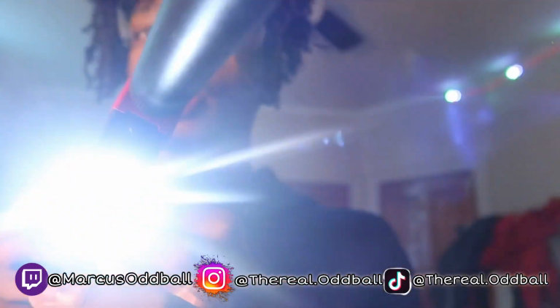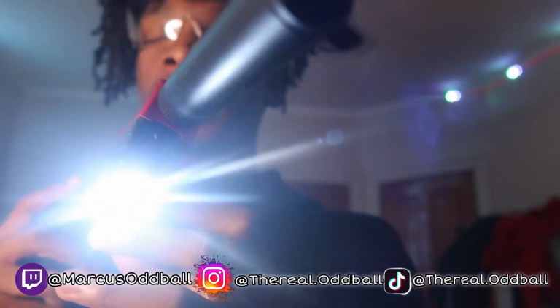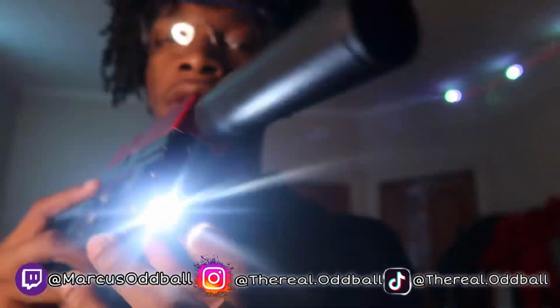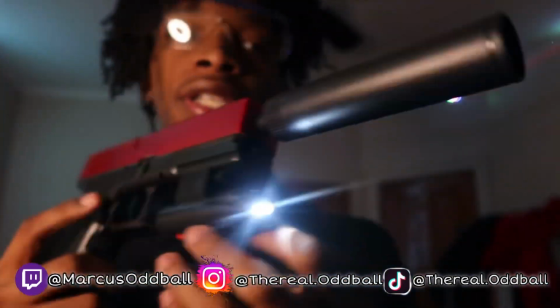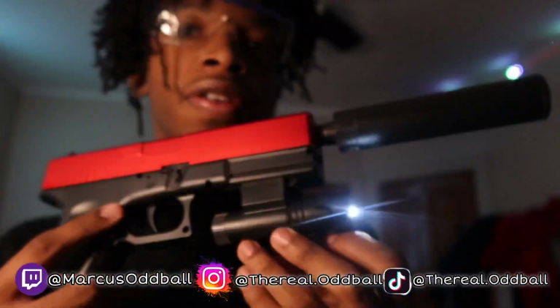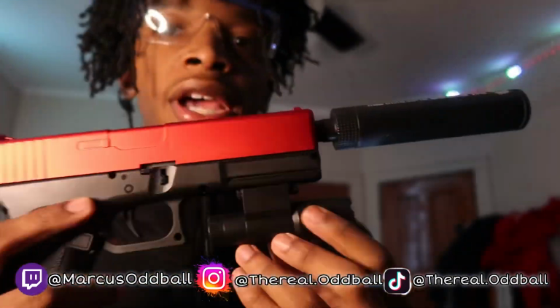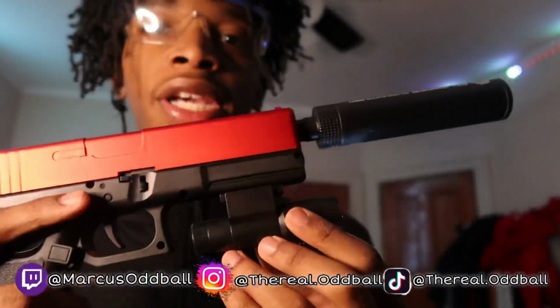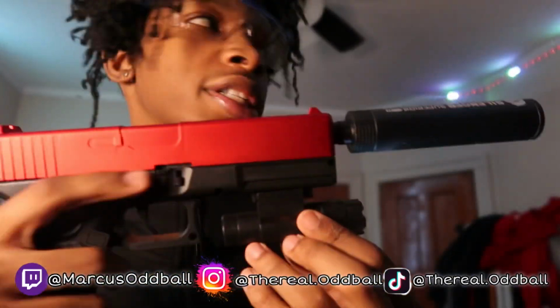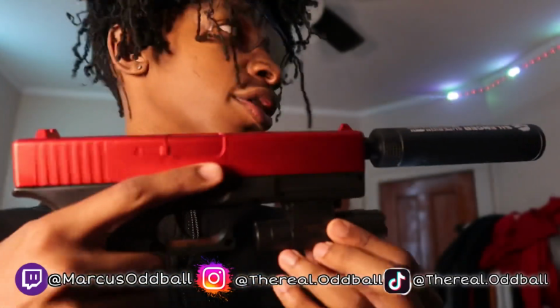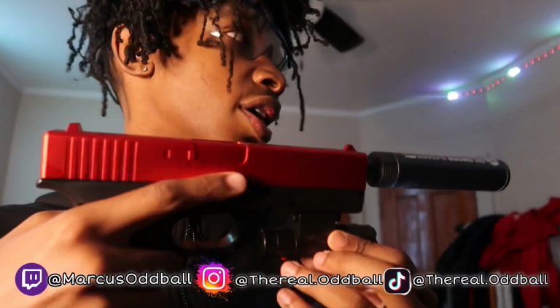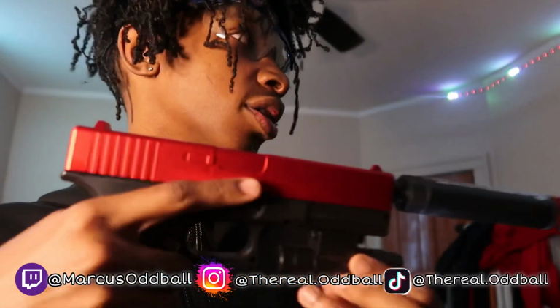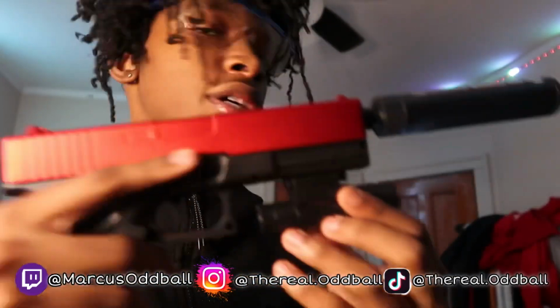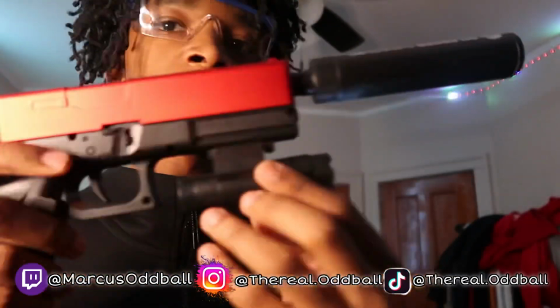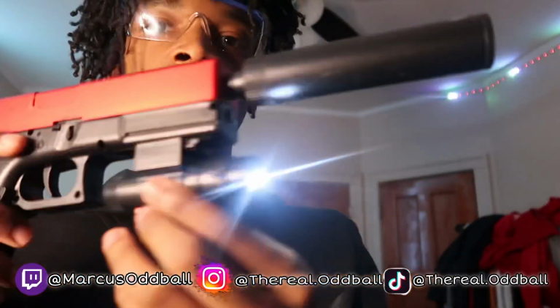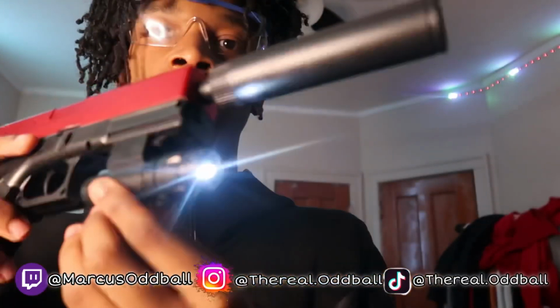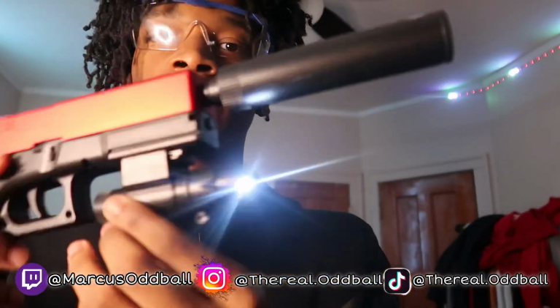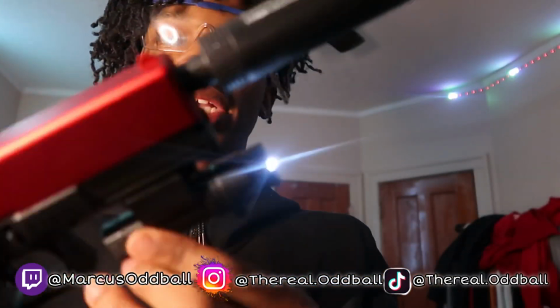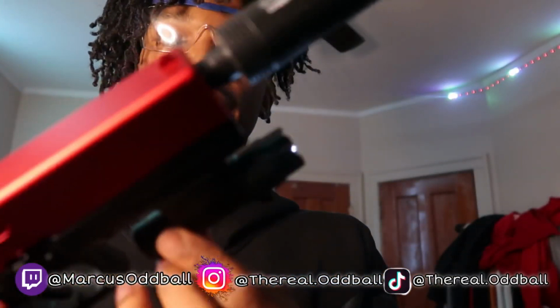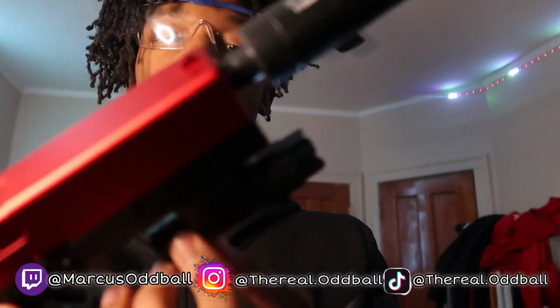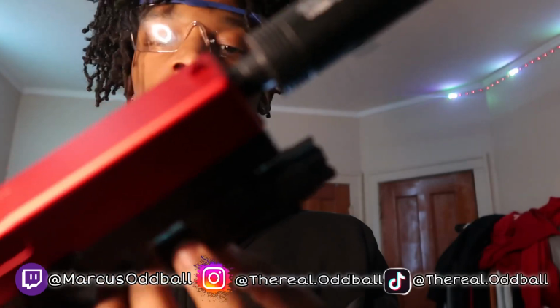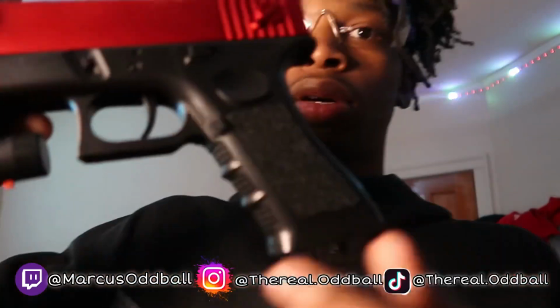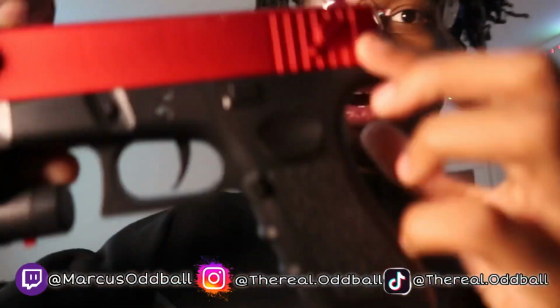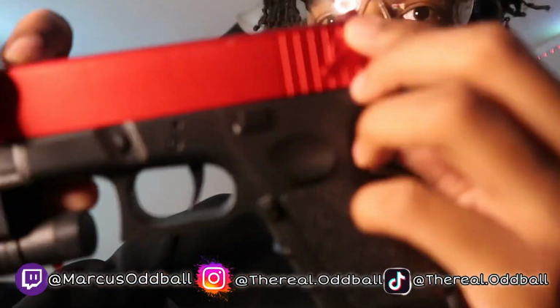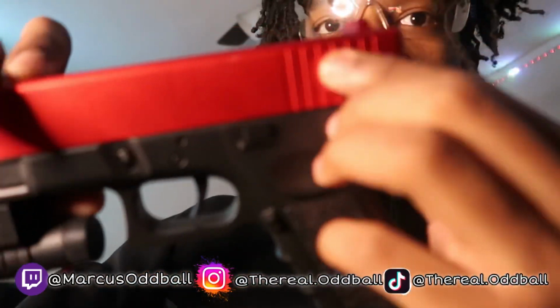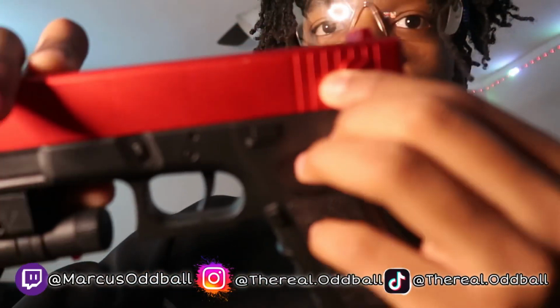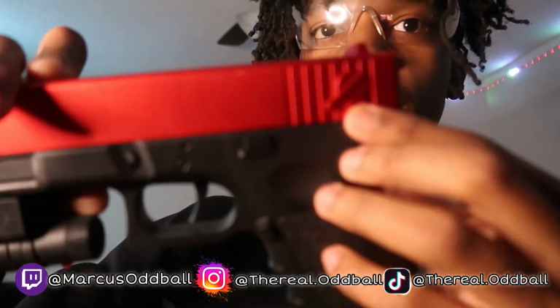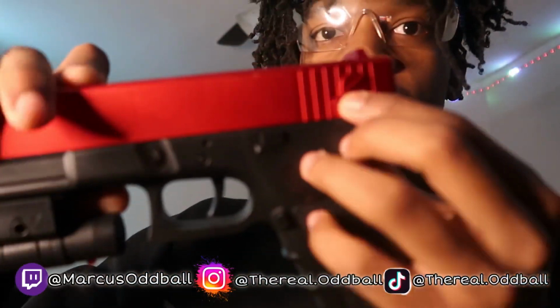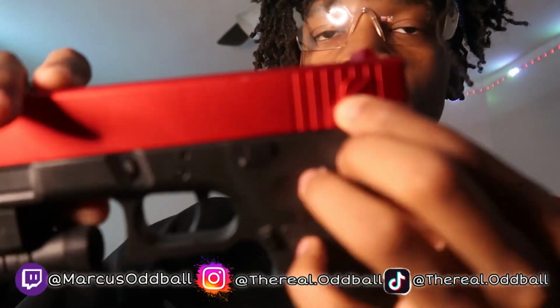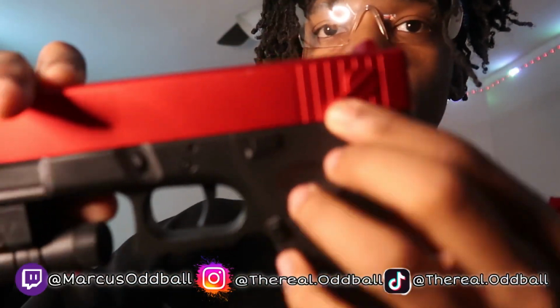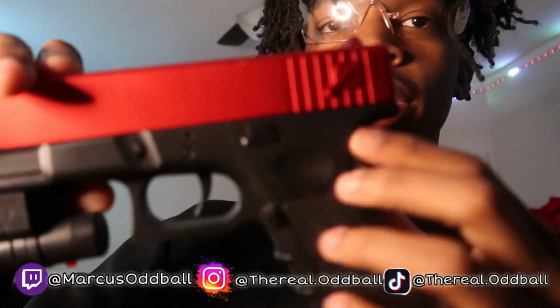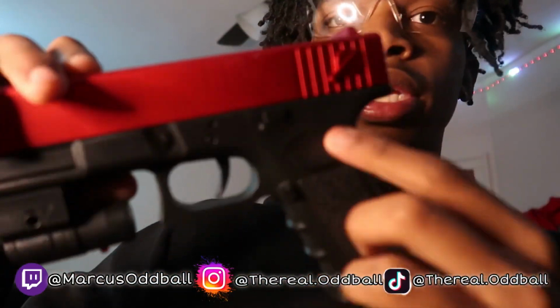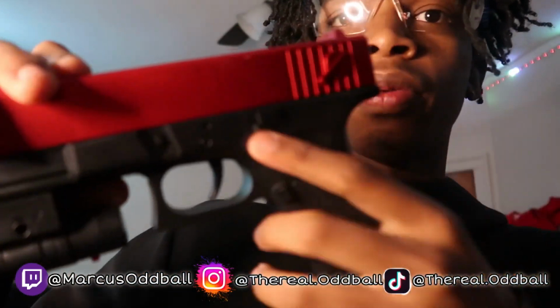It came with a little flashlight right here — it works too. It's a decent little flashlight, it's not trash. But all this other stuff doesn't work, it's just decoration on the gun.